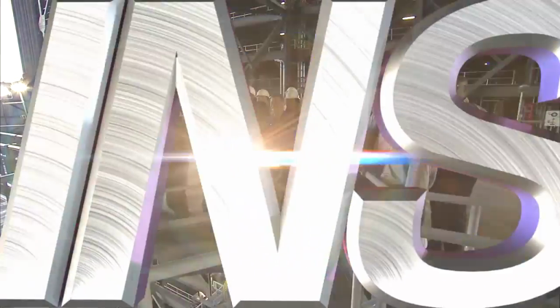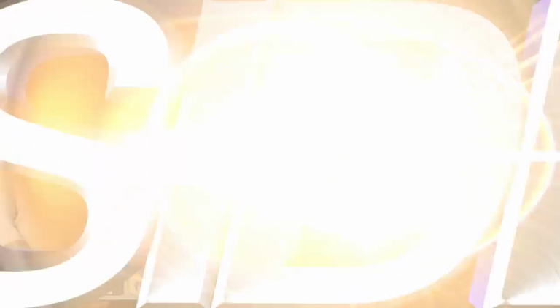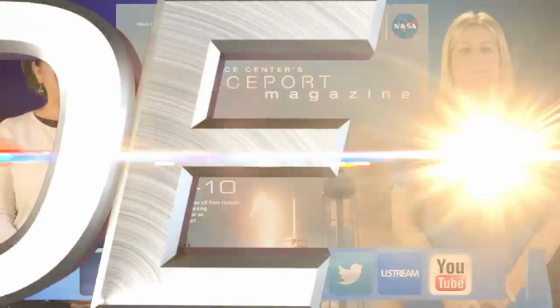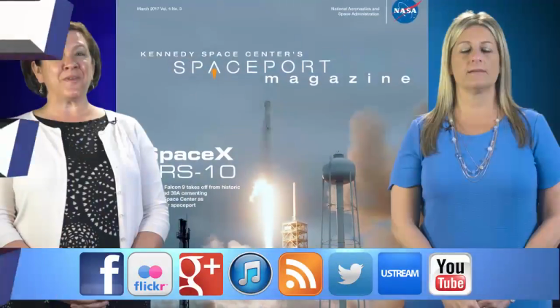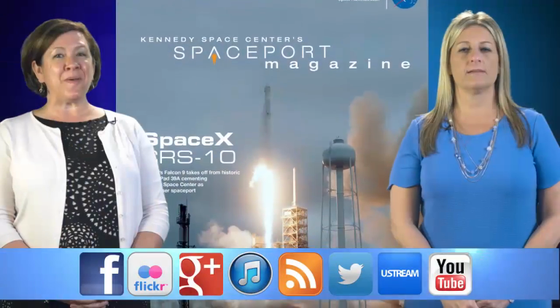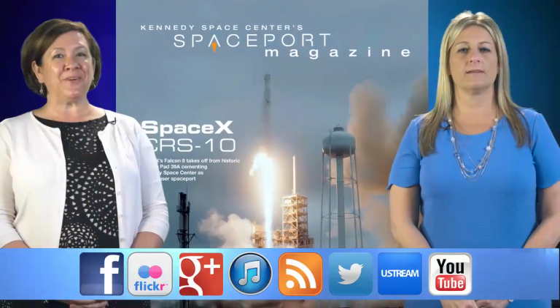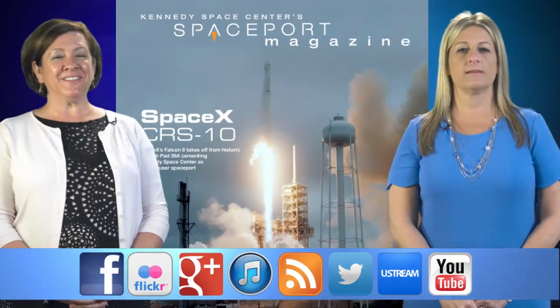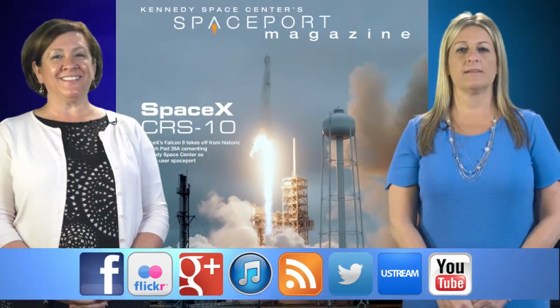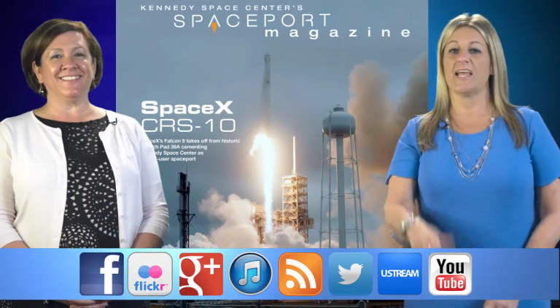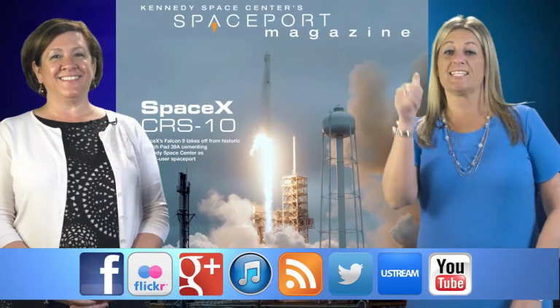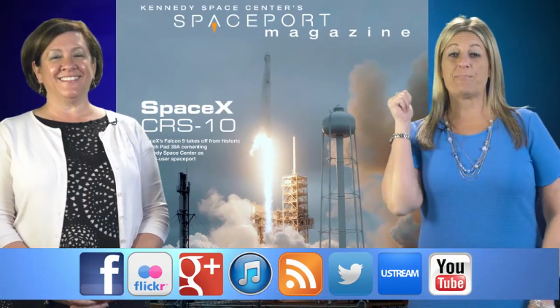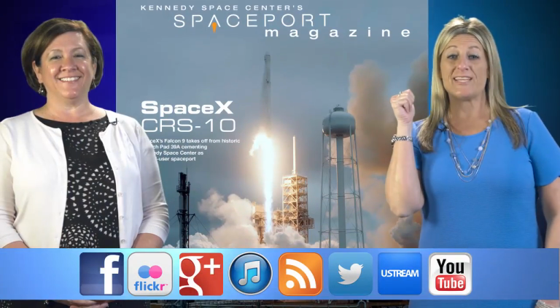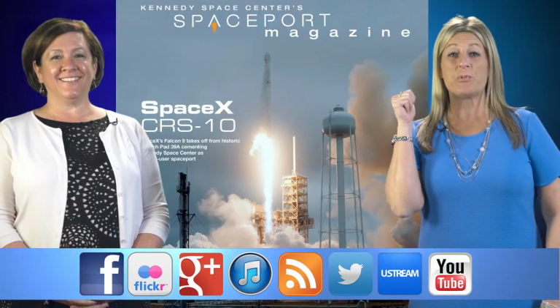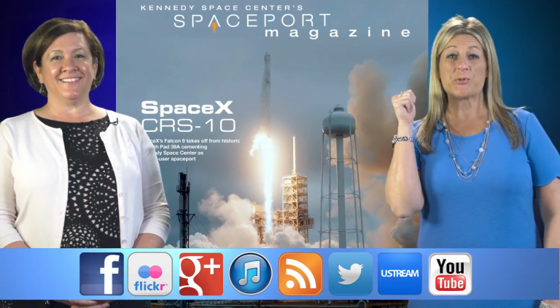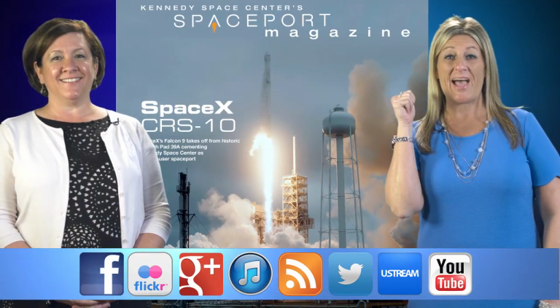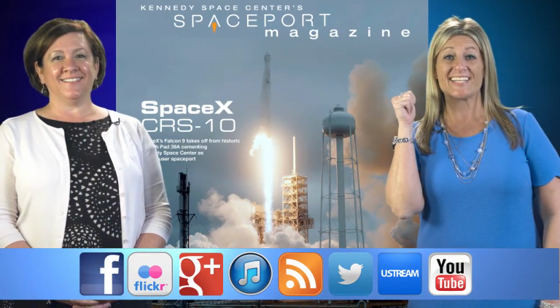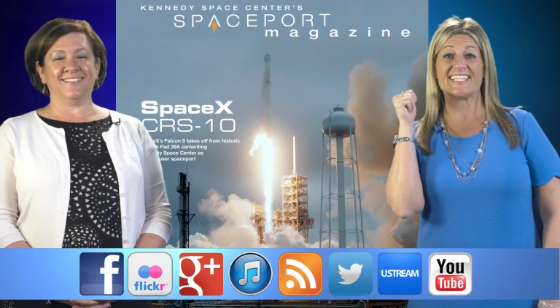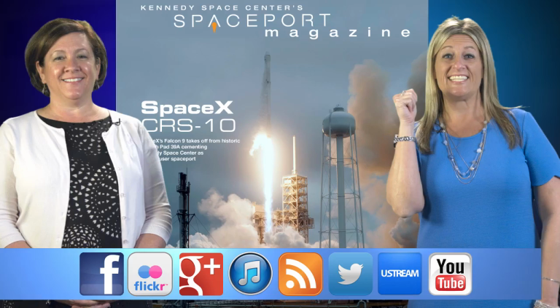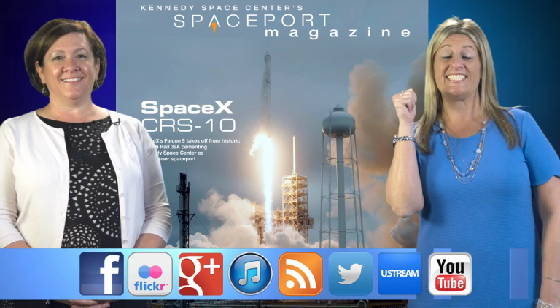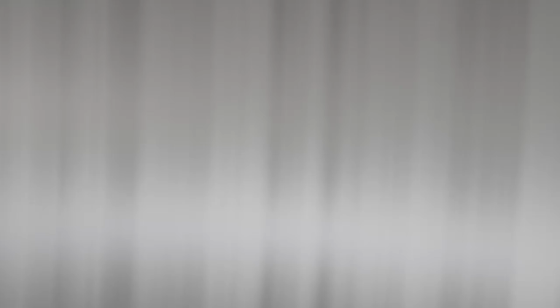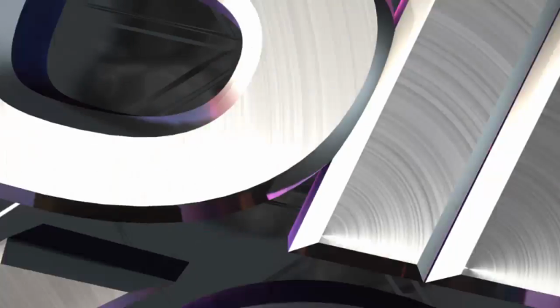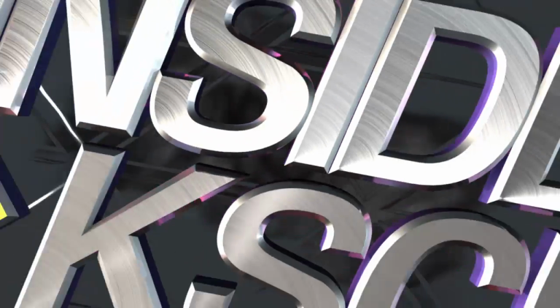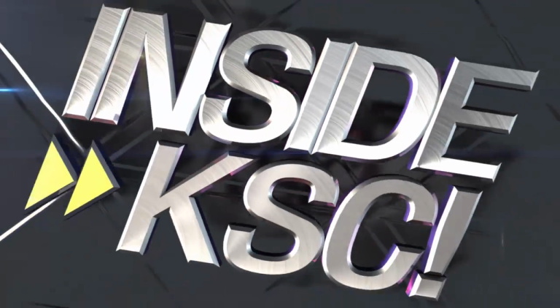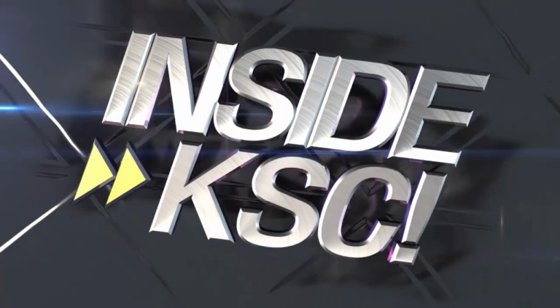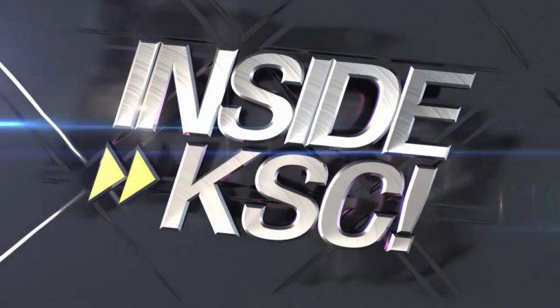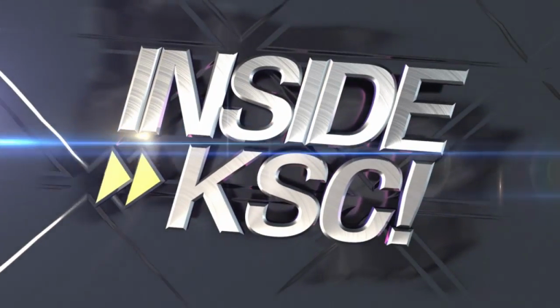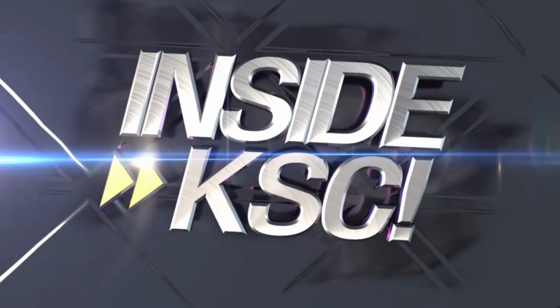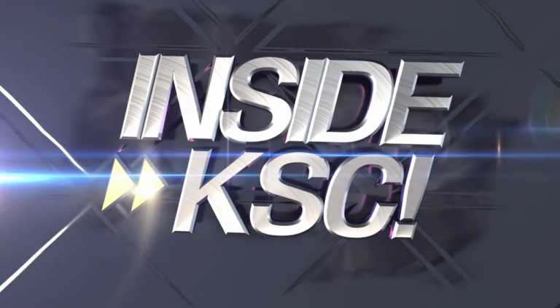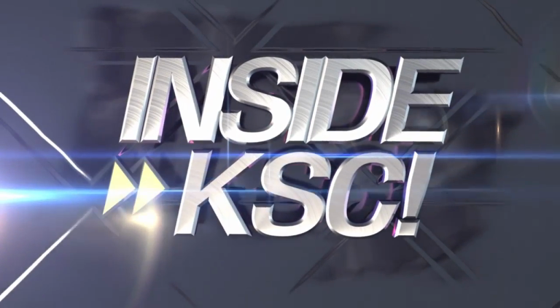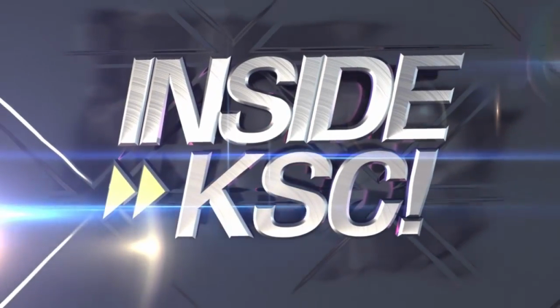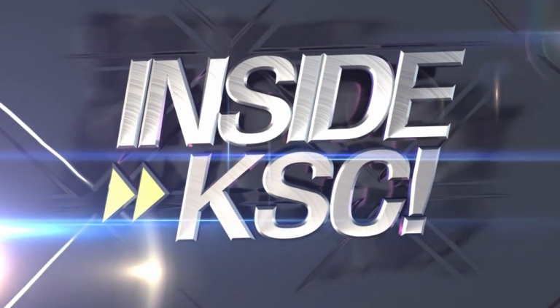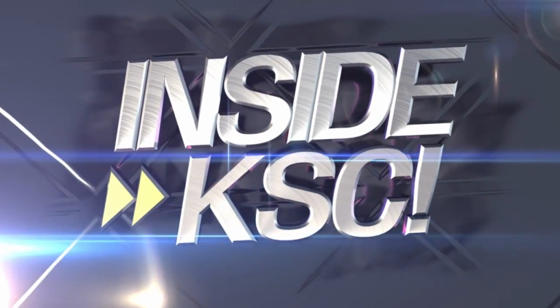And remember, Spaceport Magazine digs deeper Inside KSC.